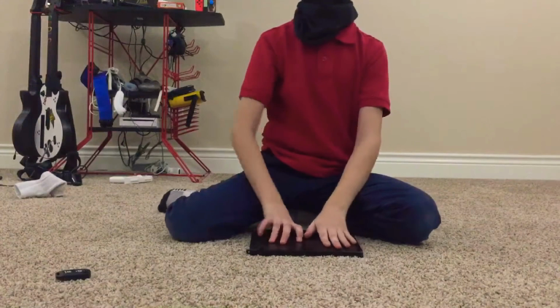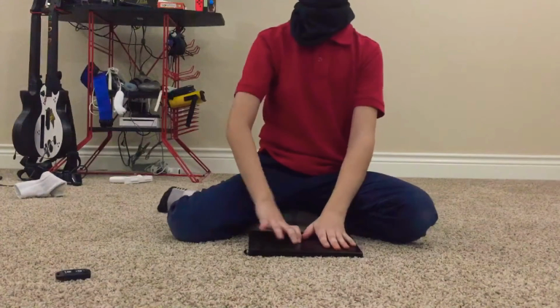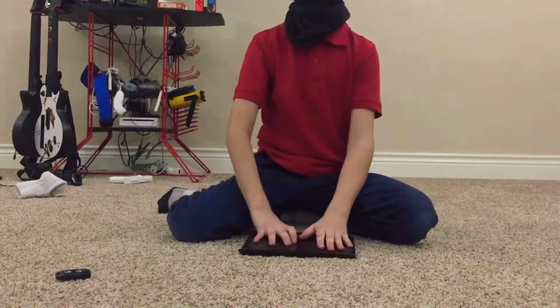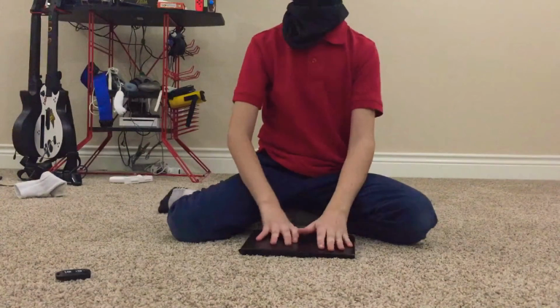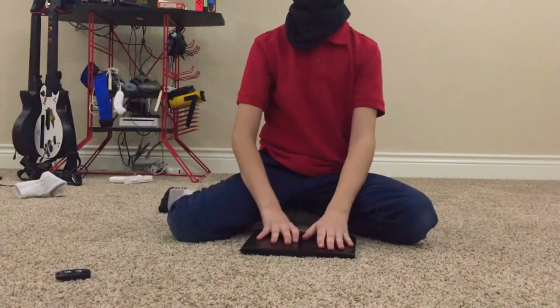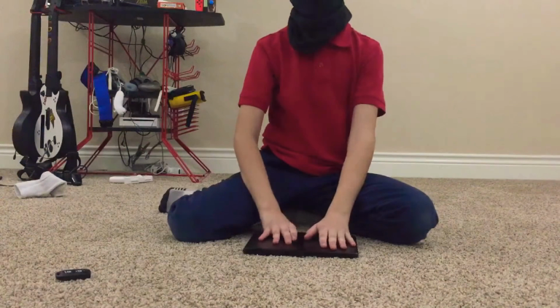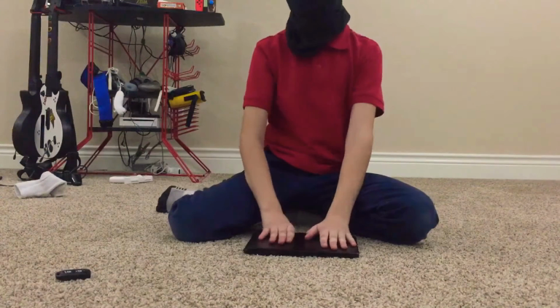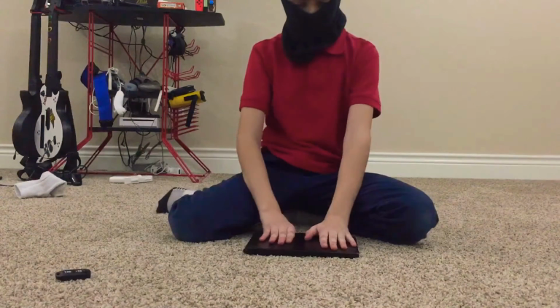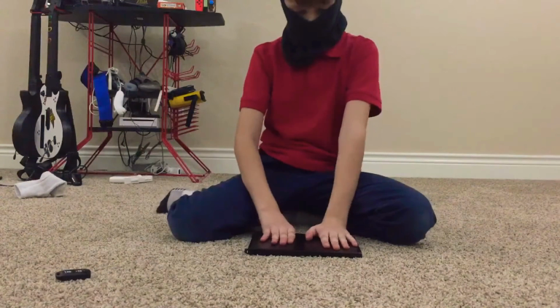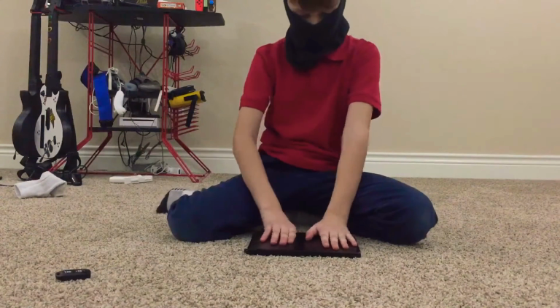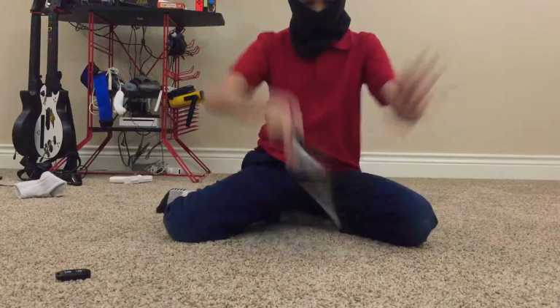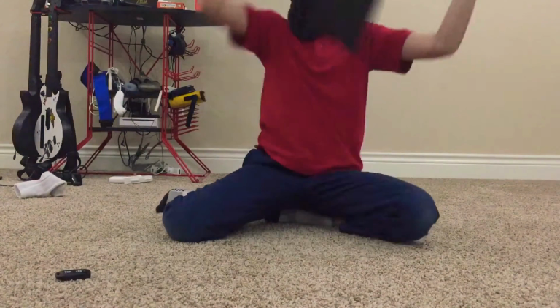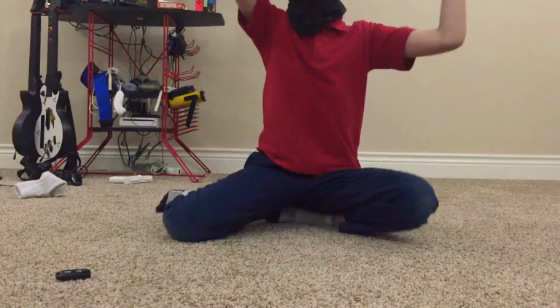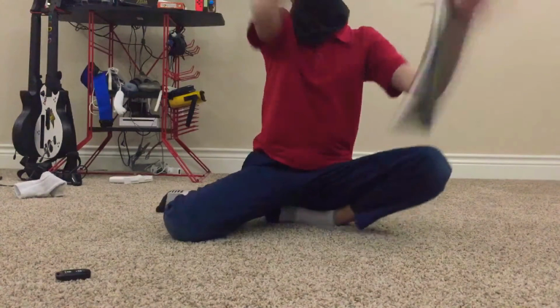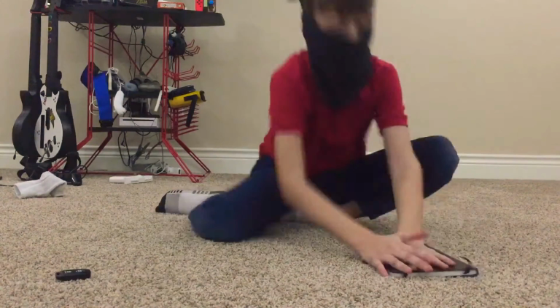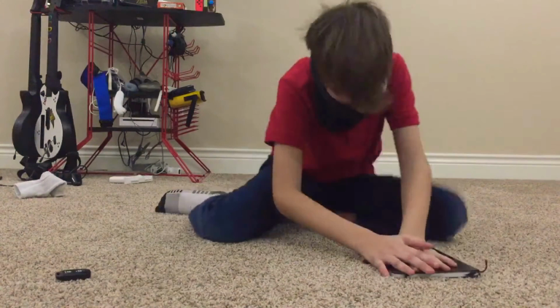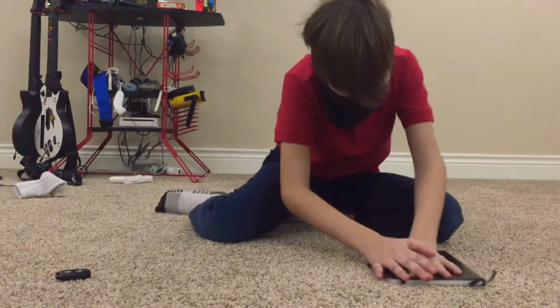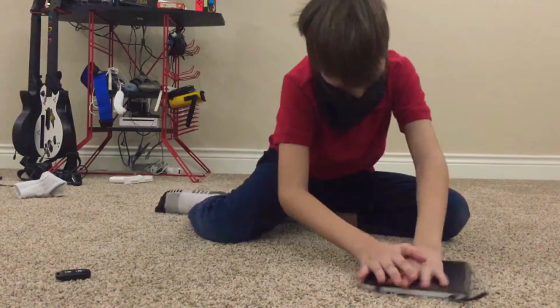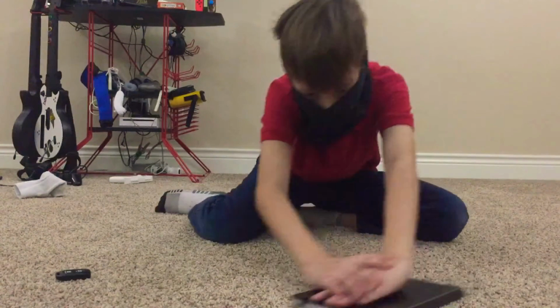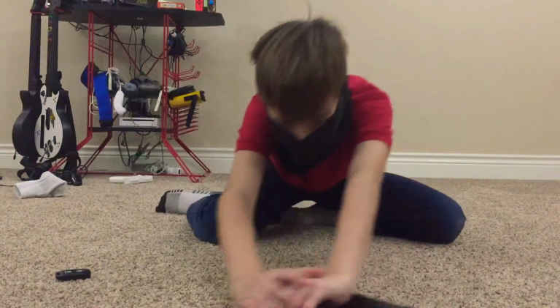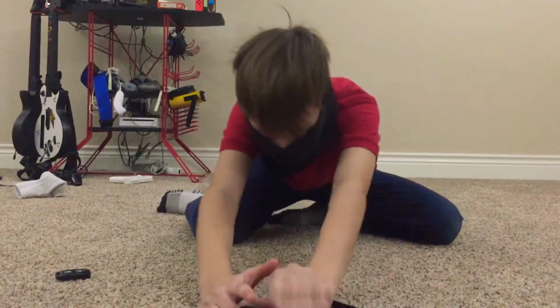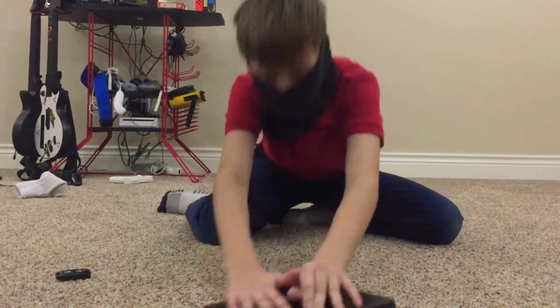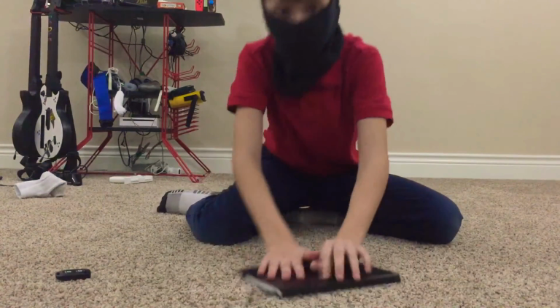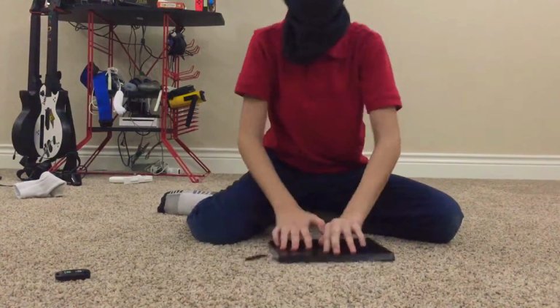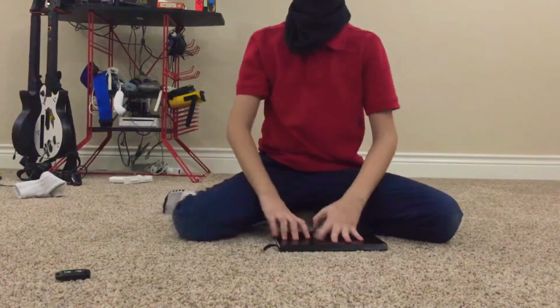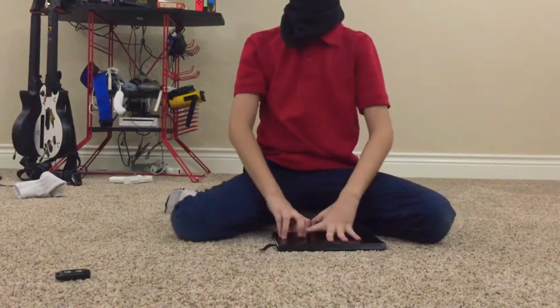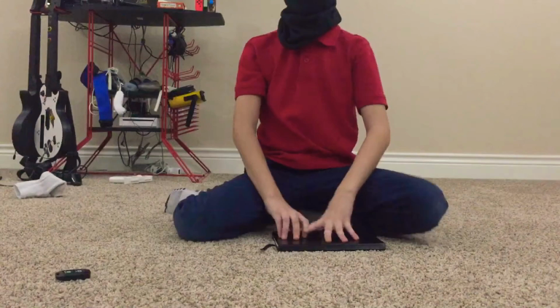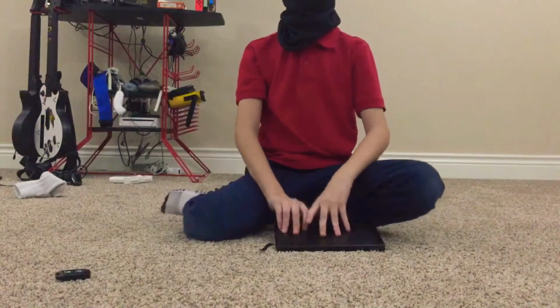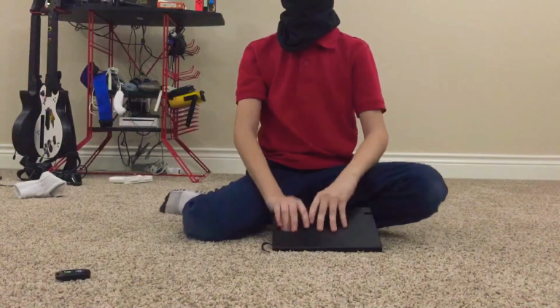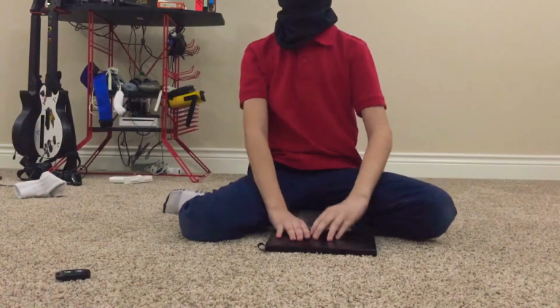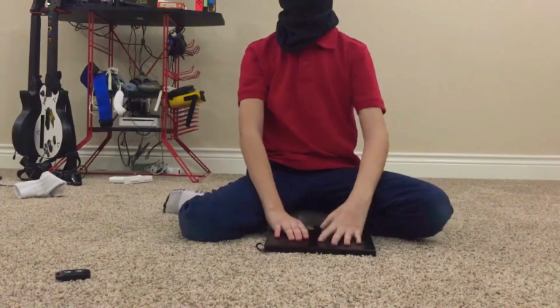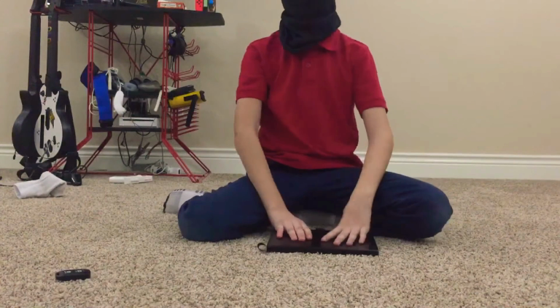All or nothing. Try flip. Okay, that was pretty good.